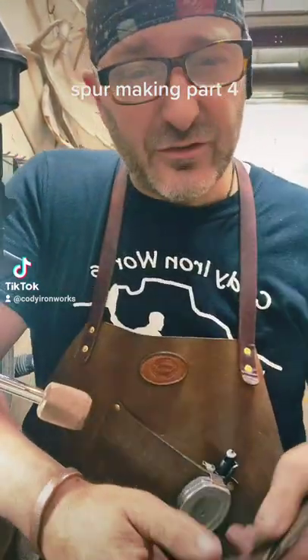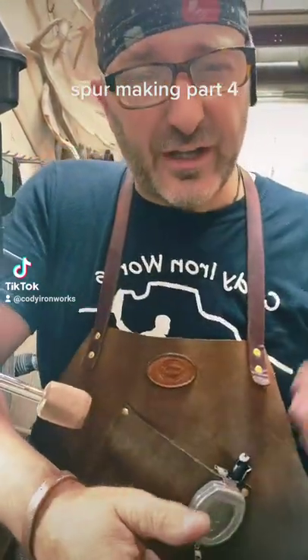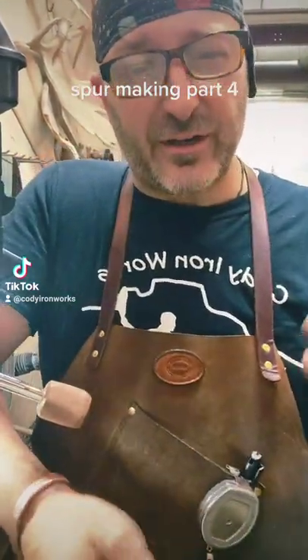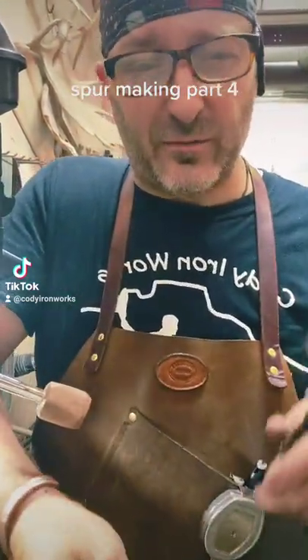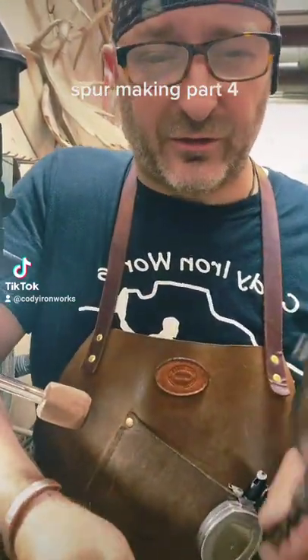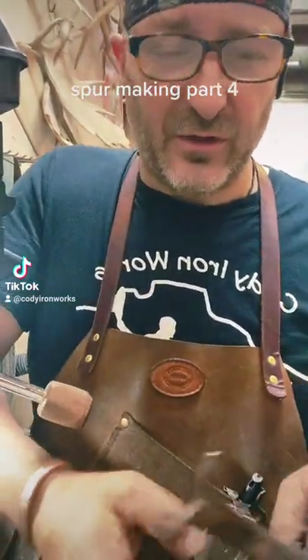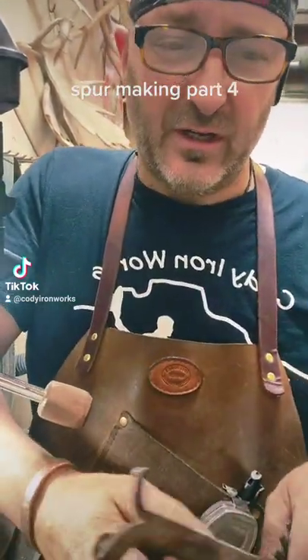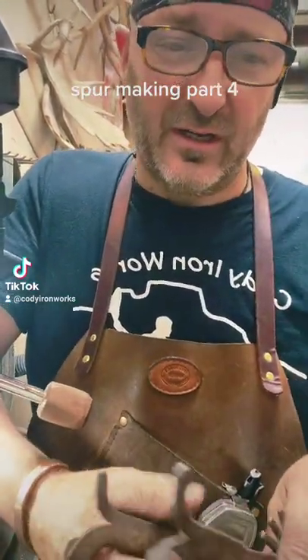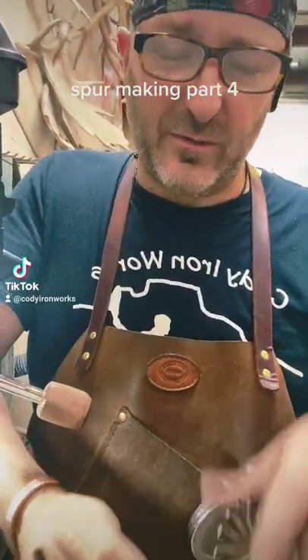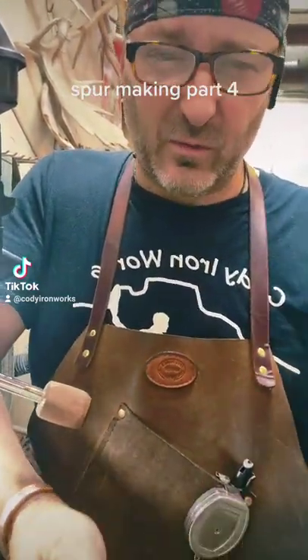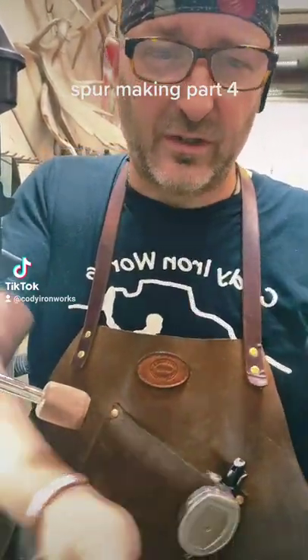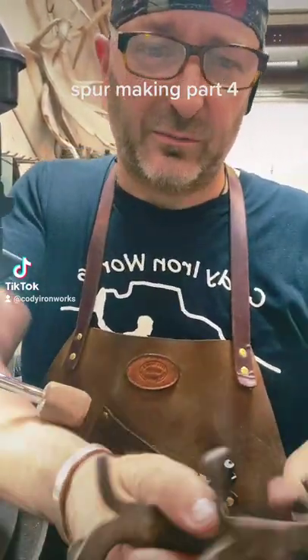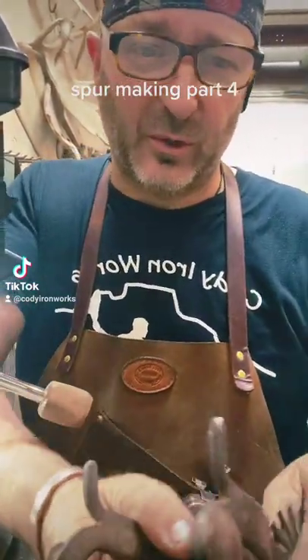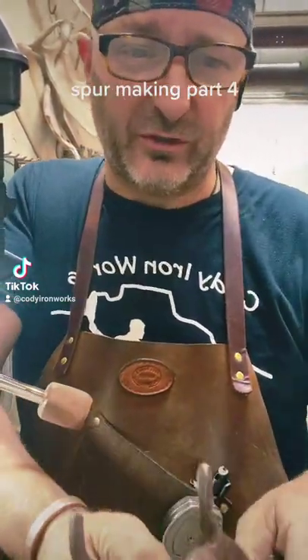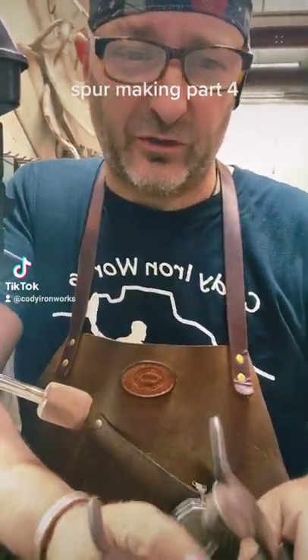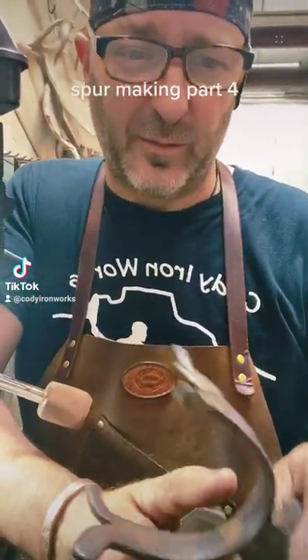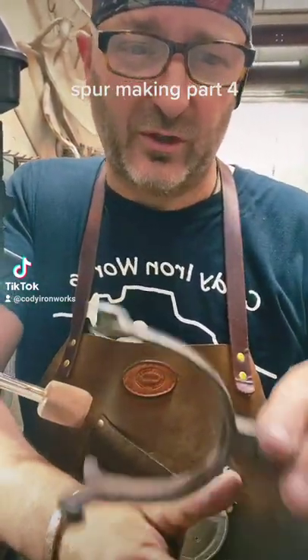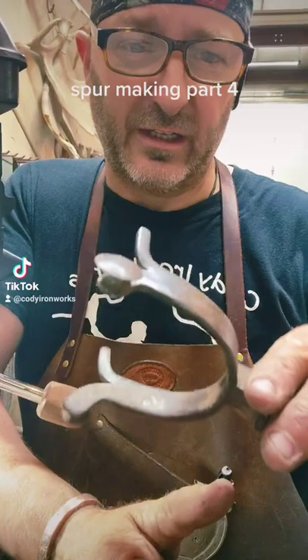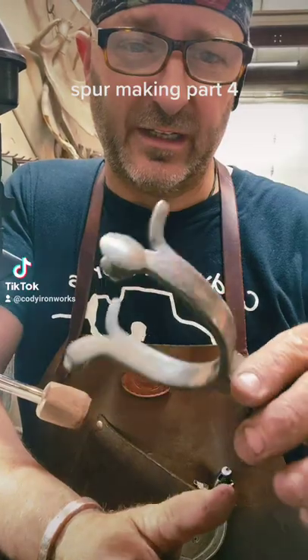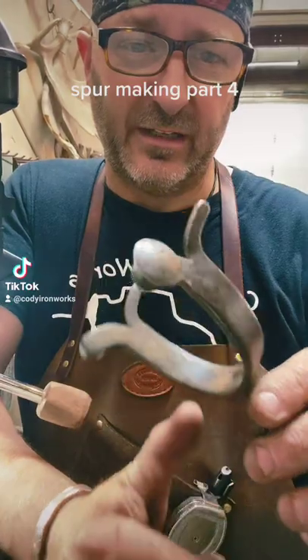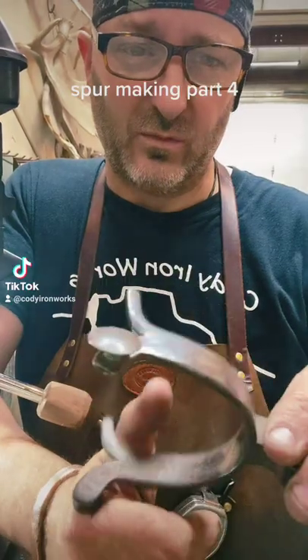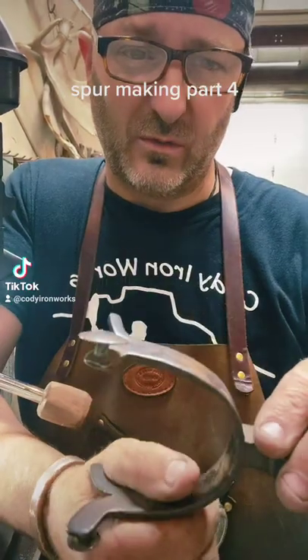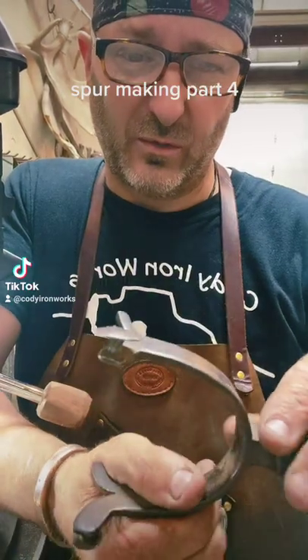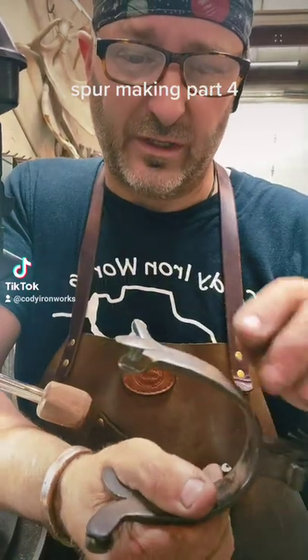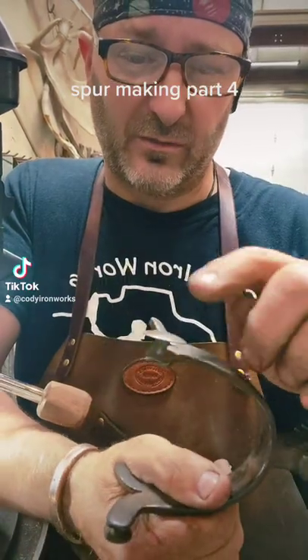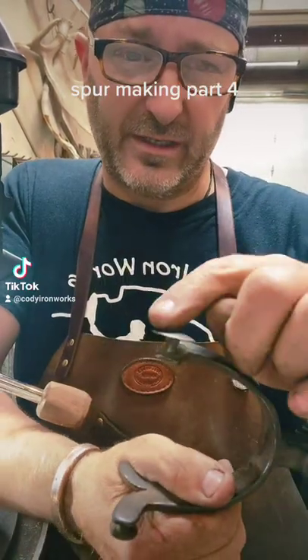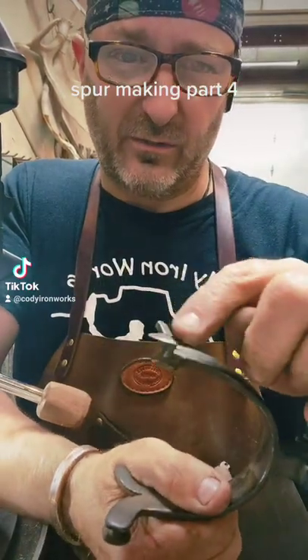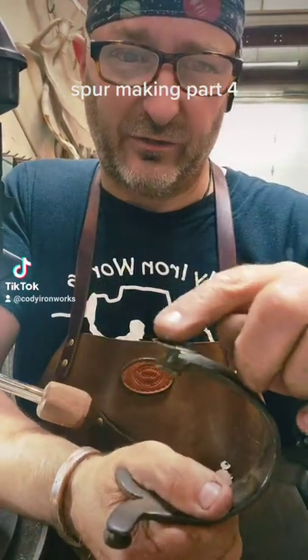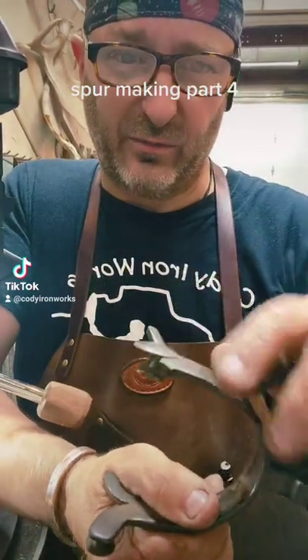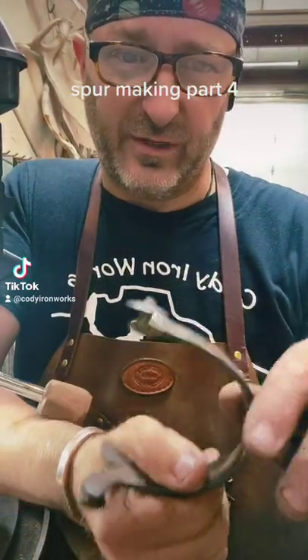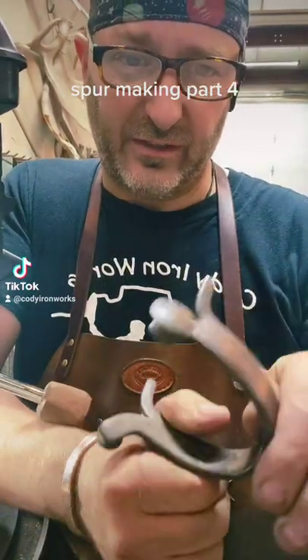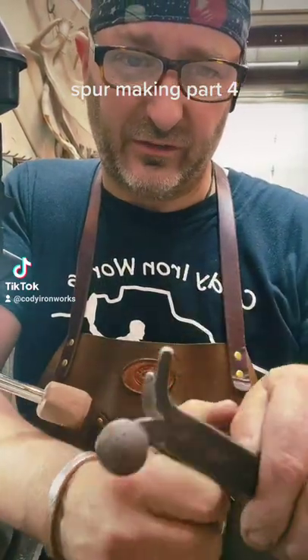NGA, Cody Ironworks. We've been working on some spurs in the shop here lately, and what we're working on right now is the rivets.